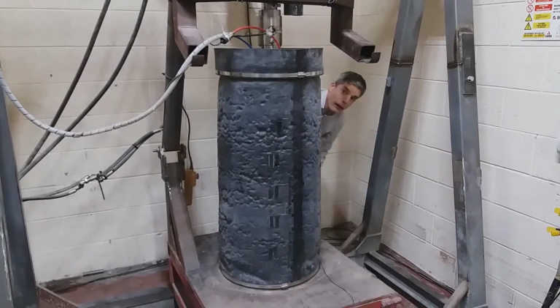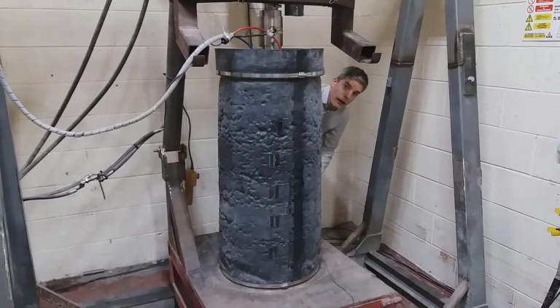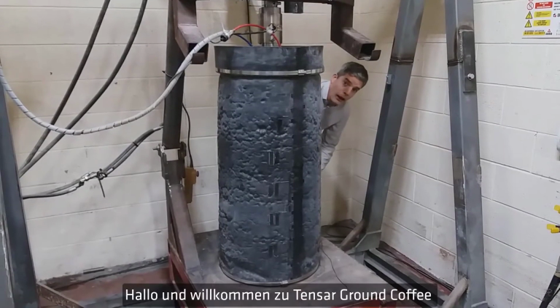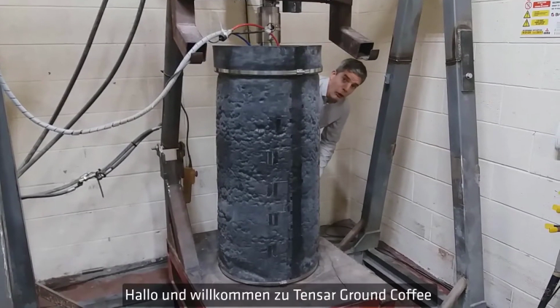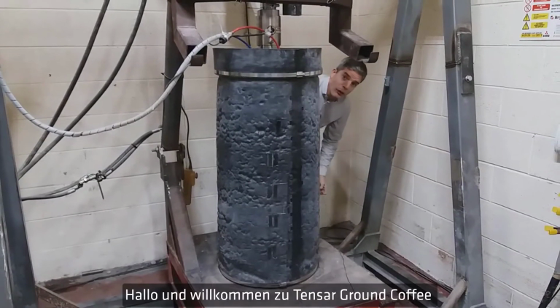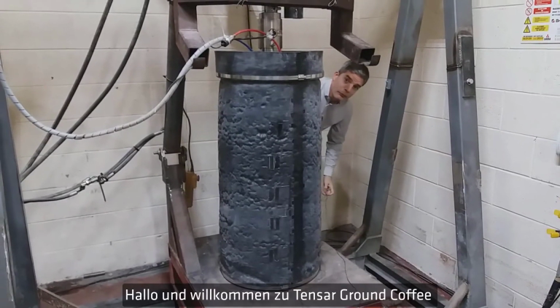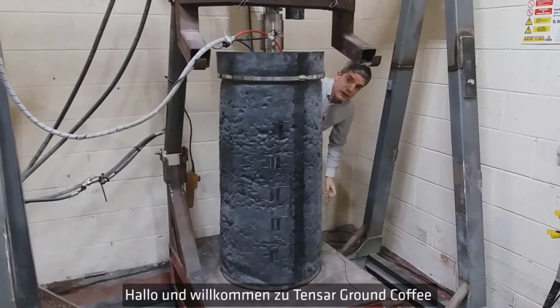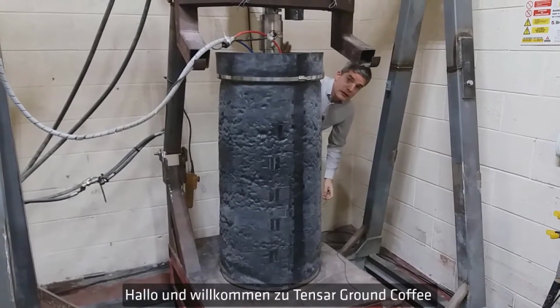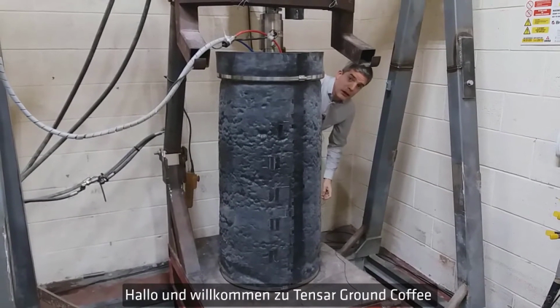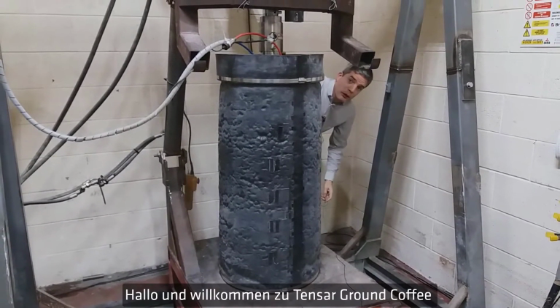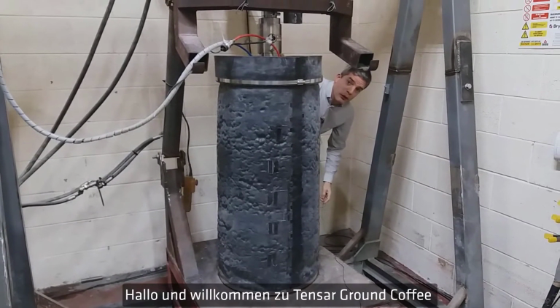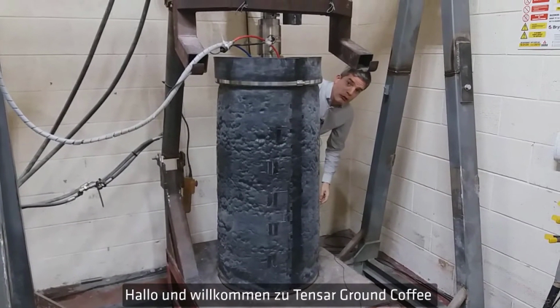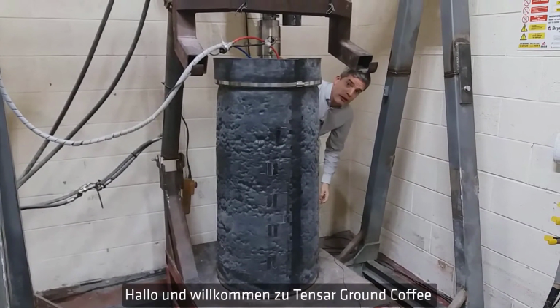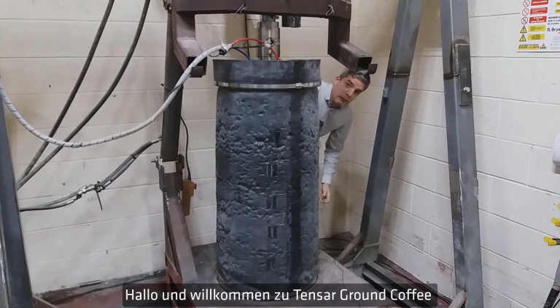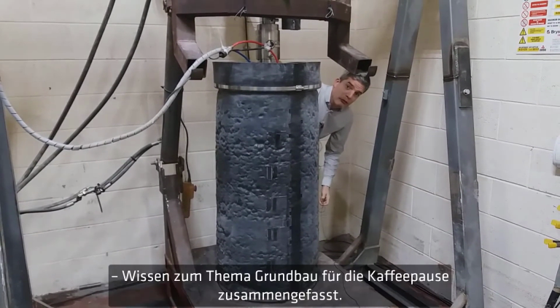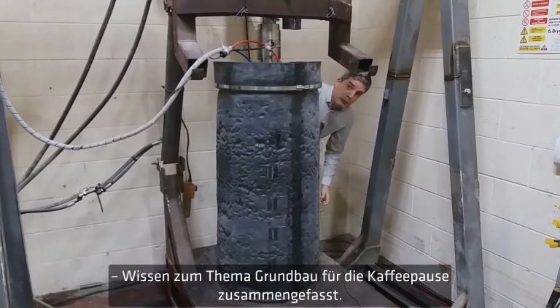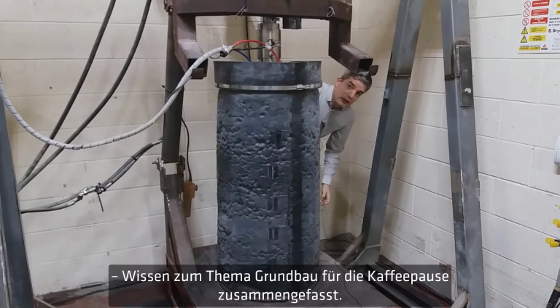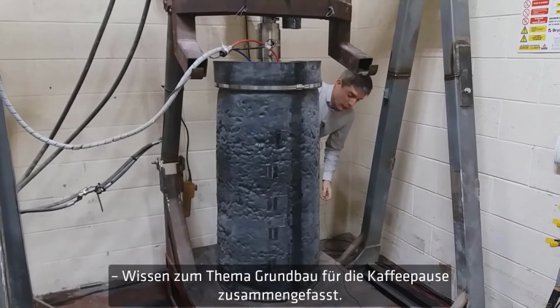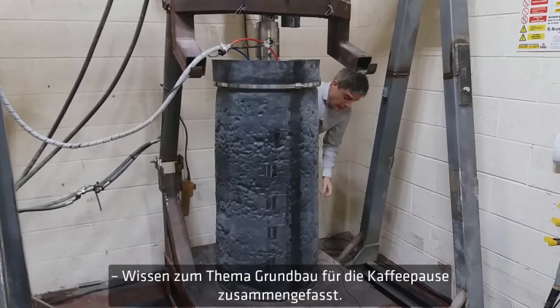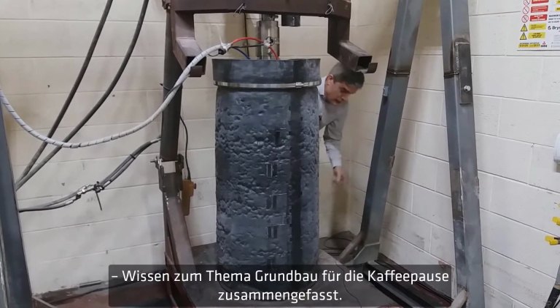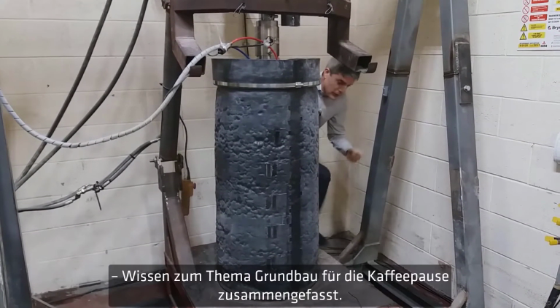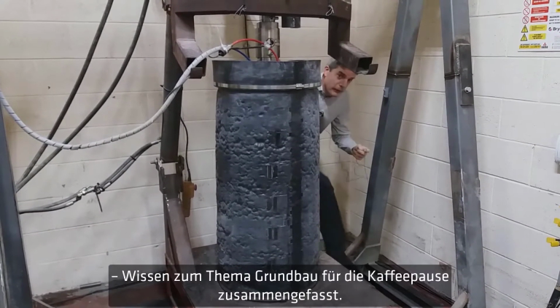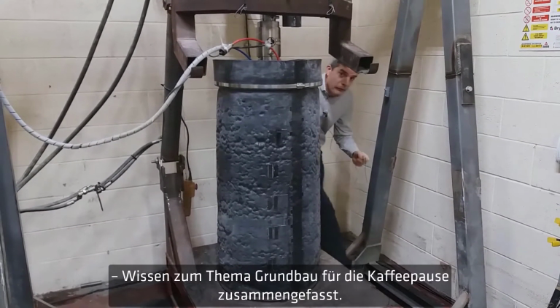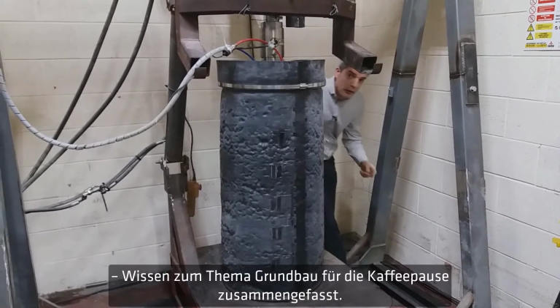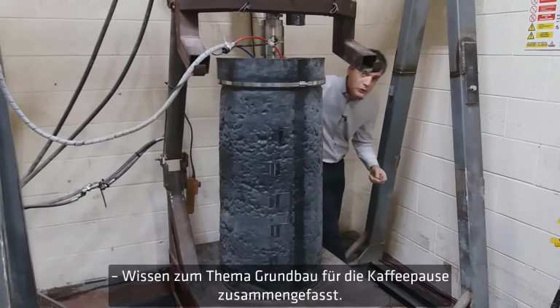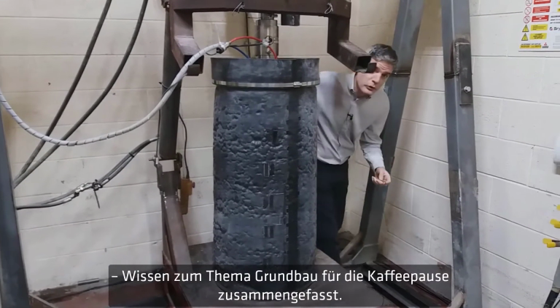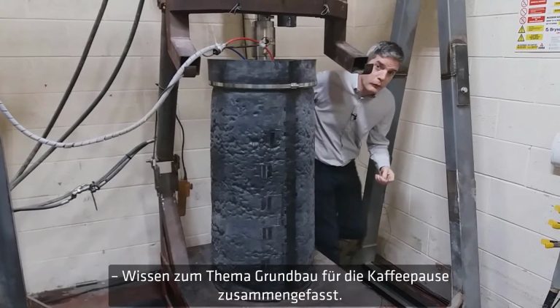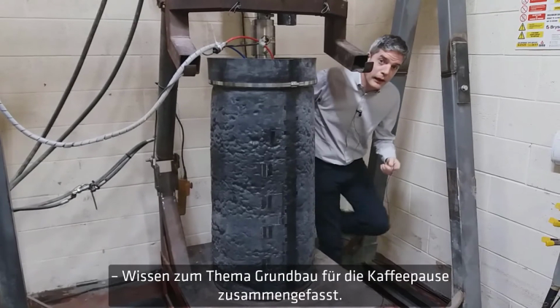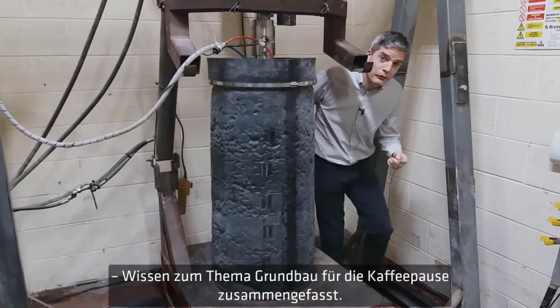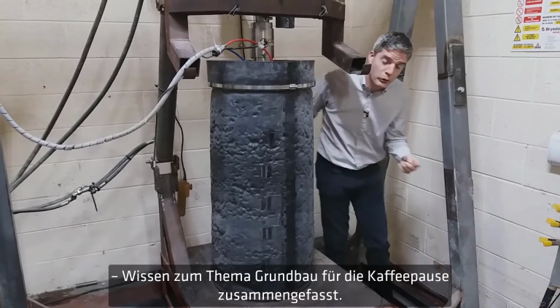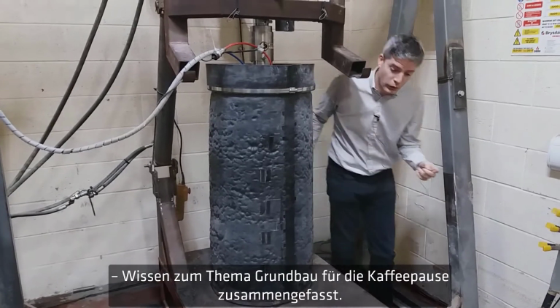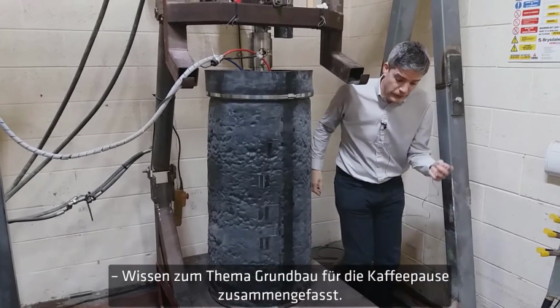Hello and welcome to Tensar Ground Coffee — a few minutes on ground engineering to enjoy while having your coffee.